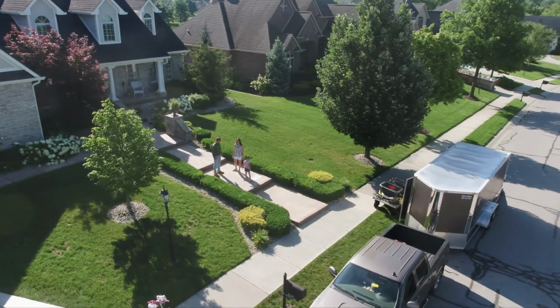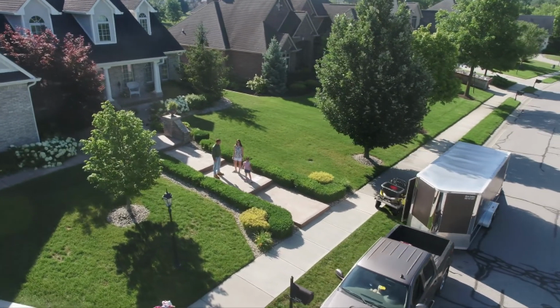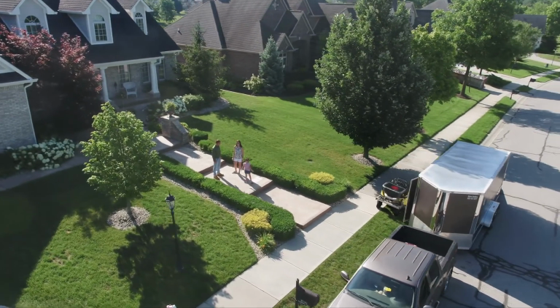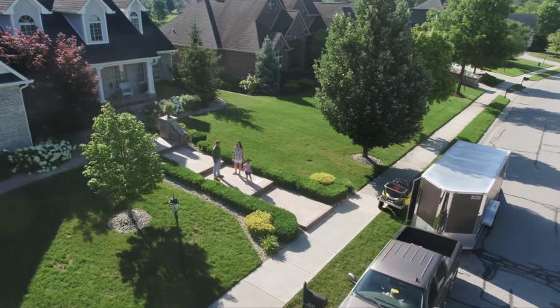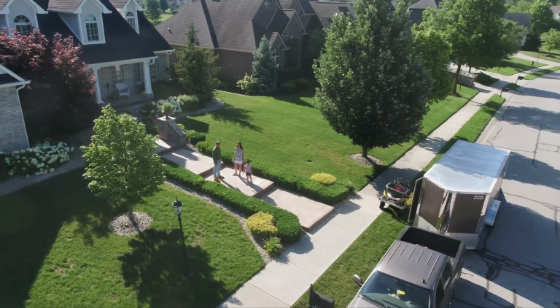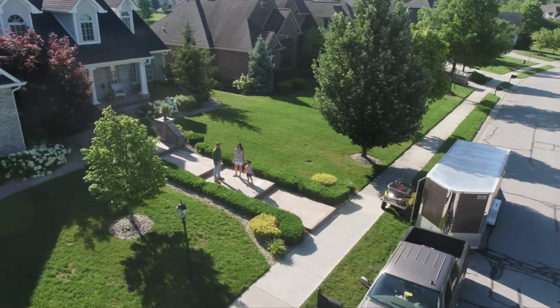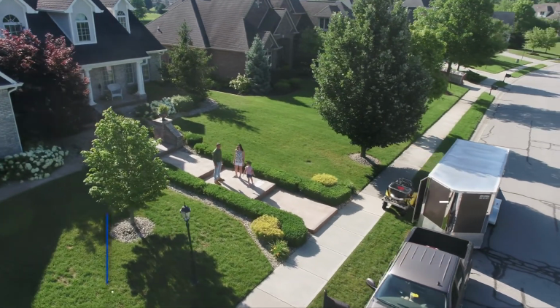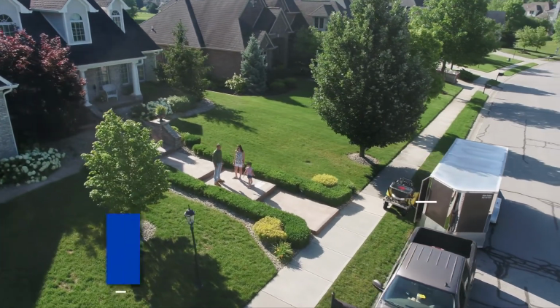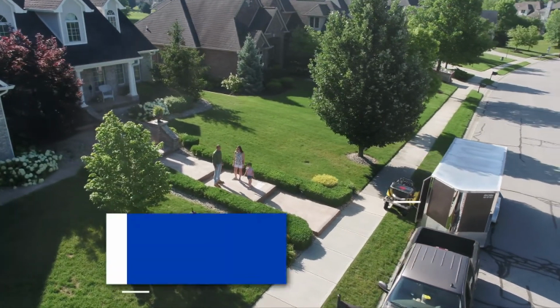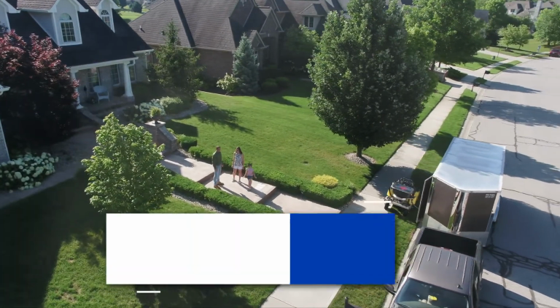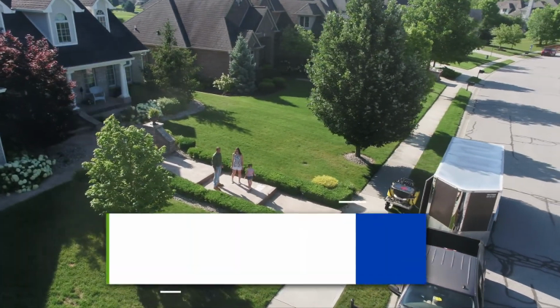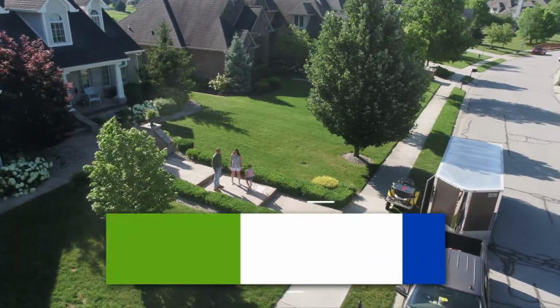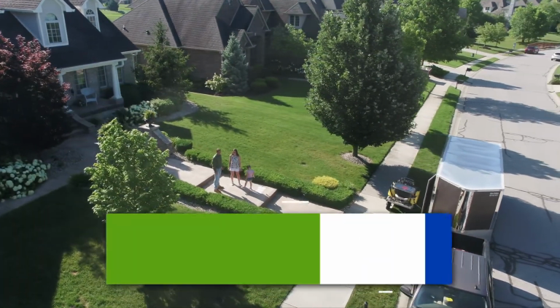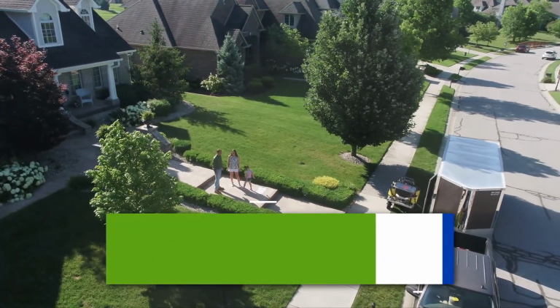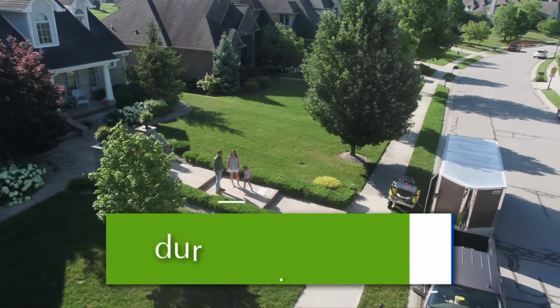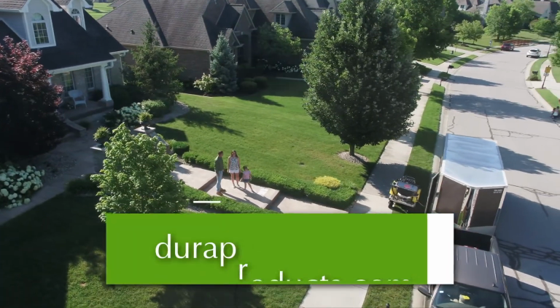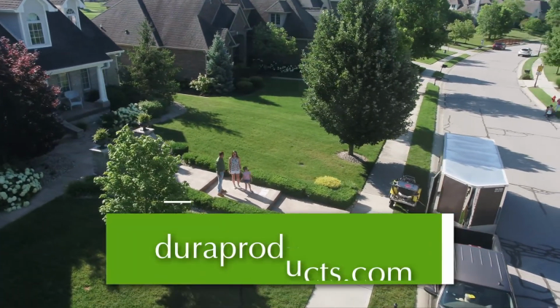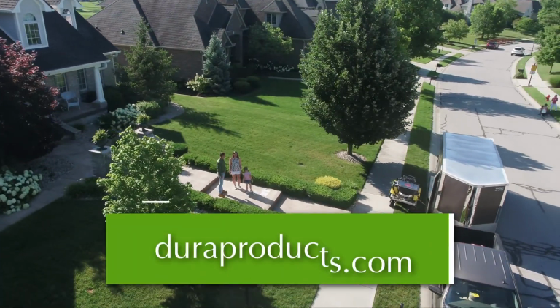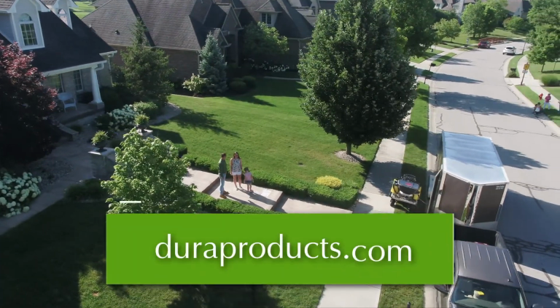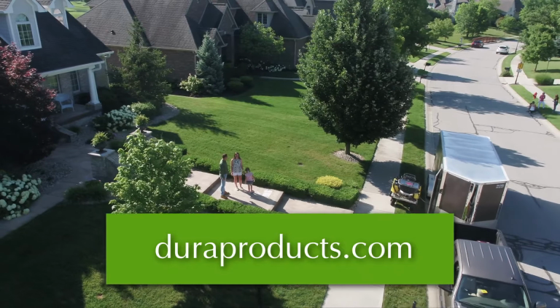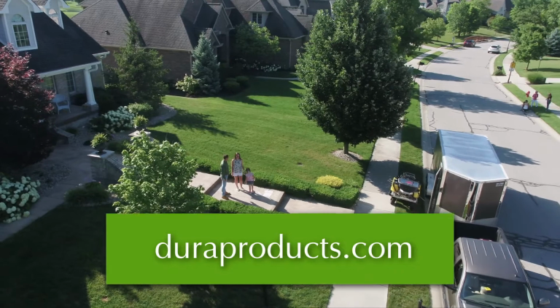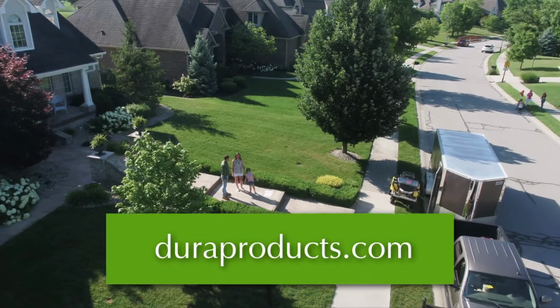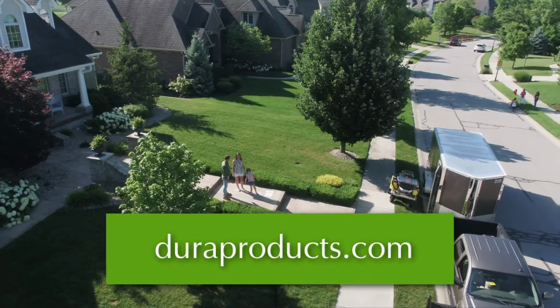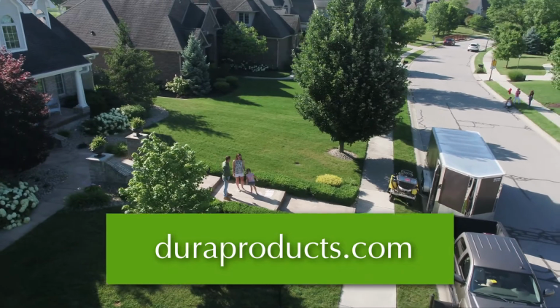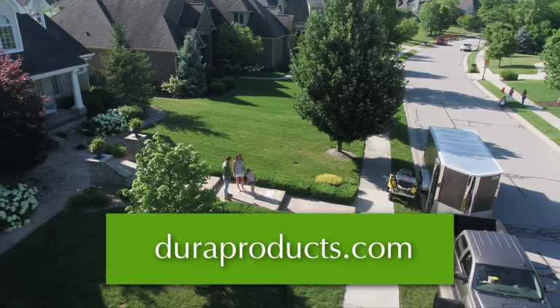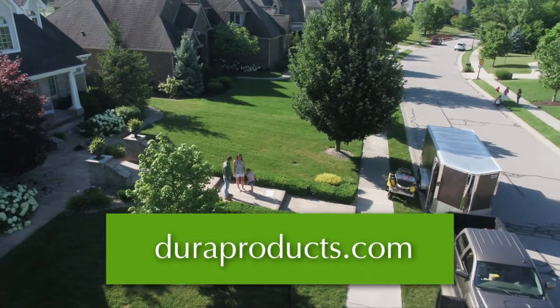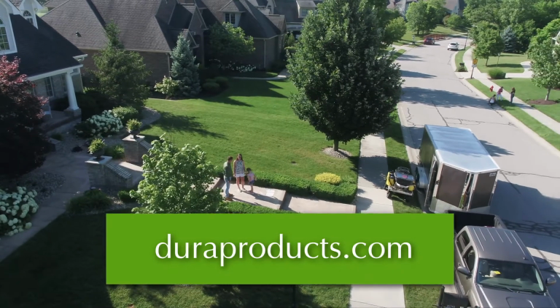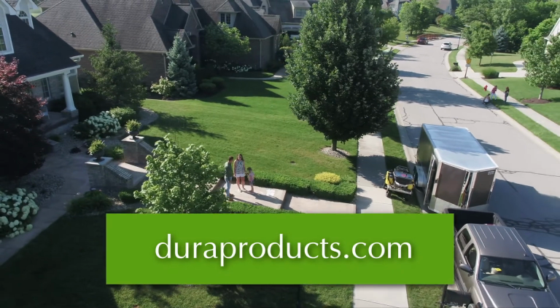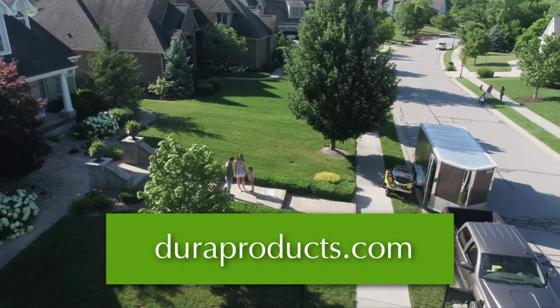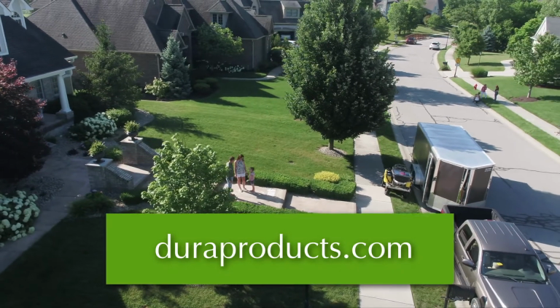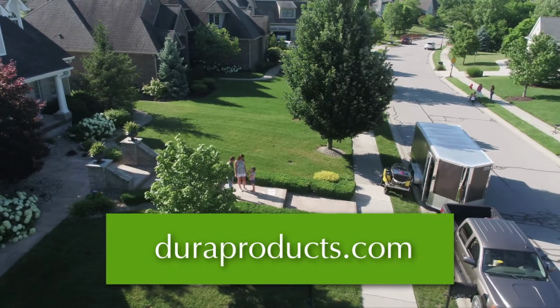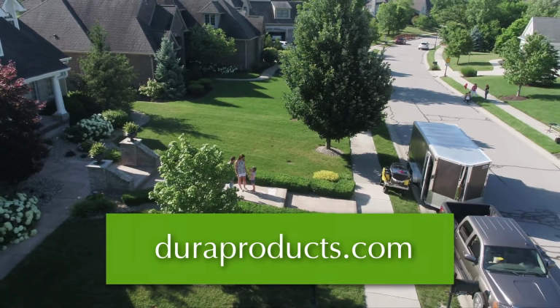To learn more, visit duraproducts.com to find a distributor near you.